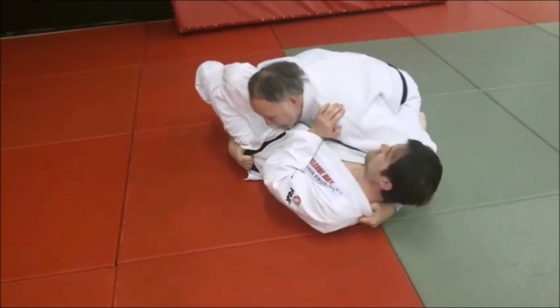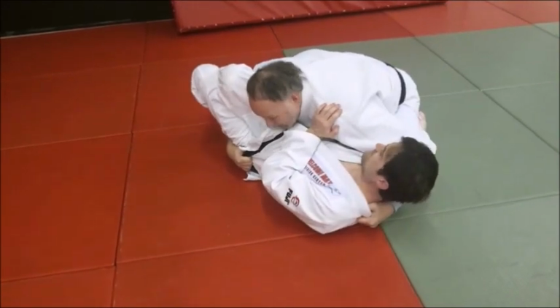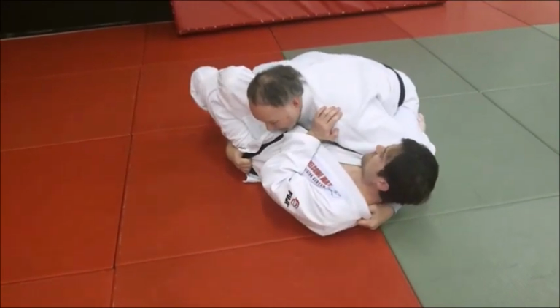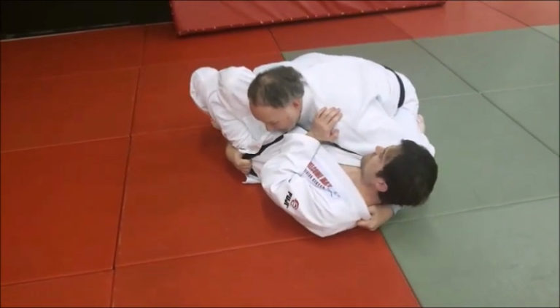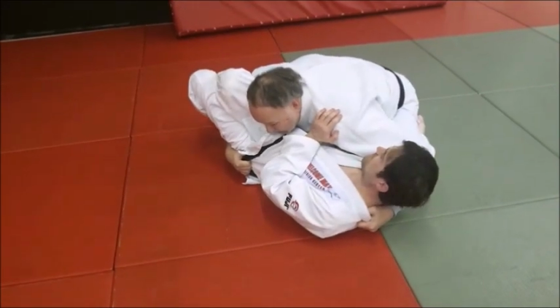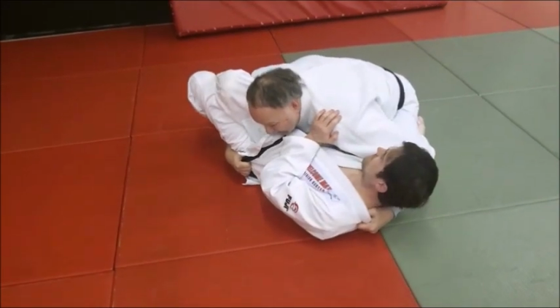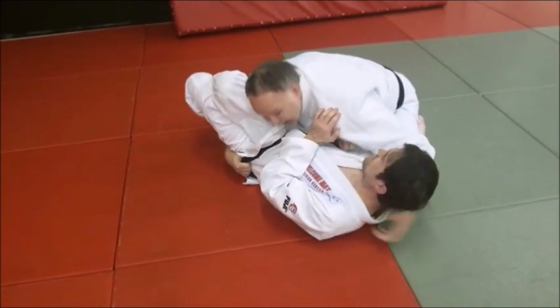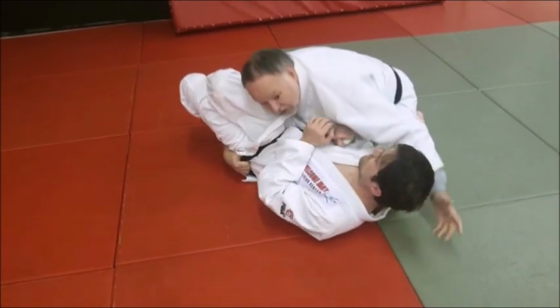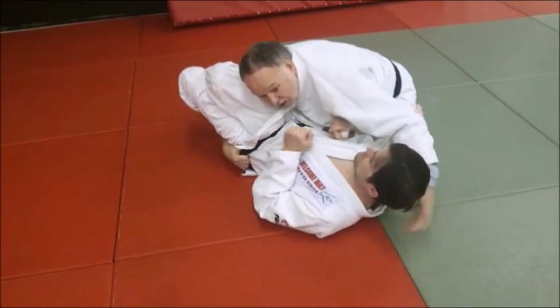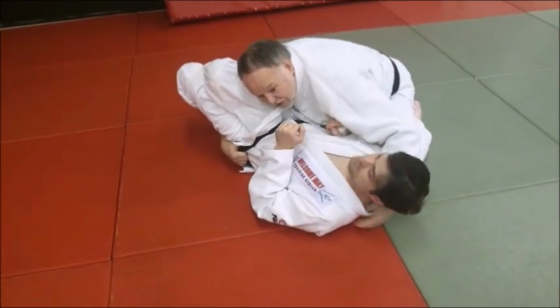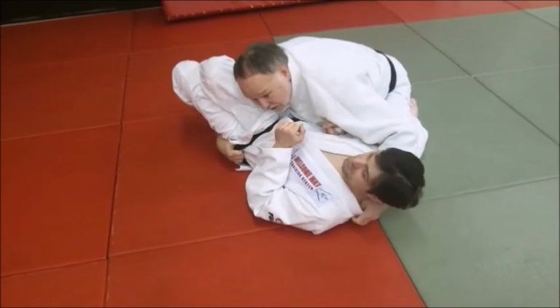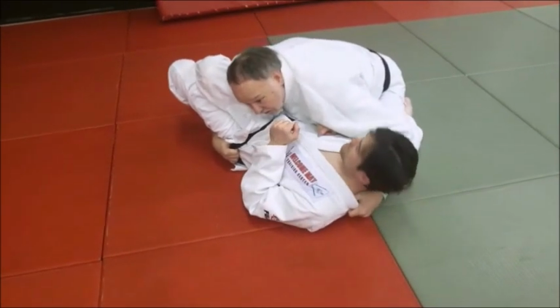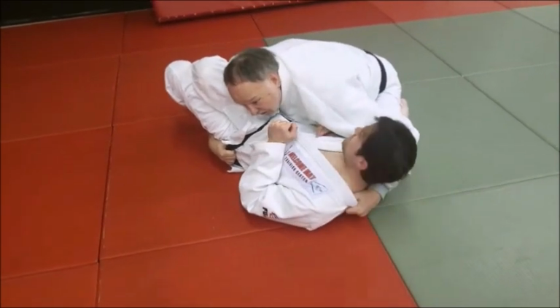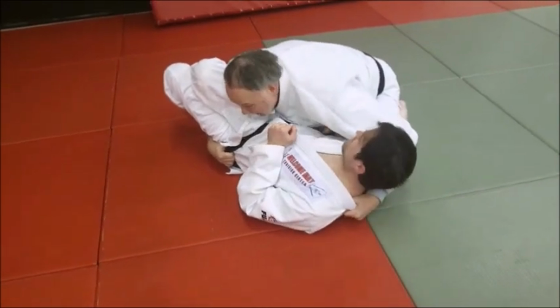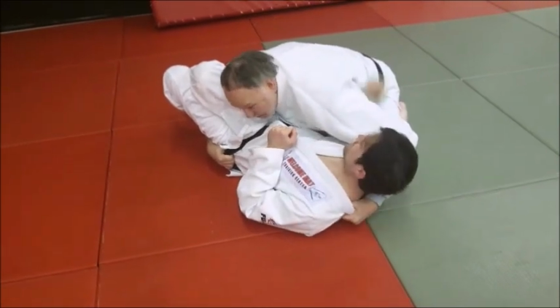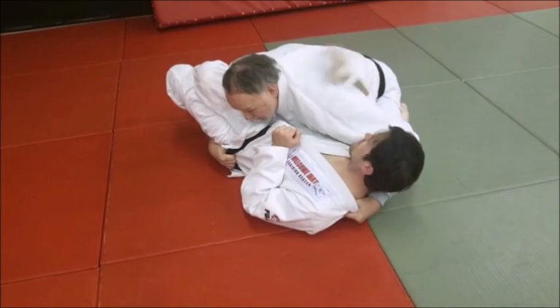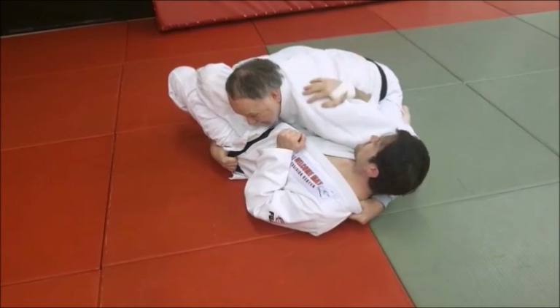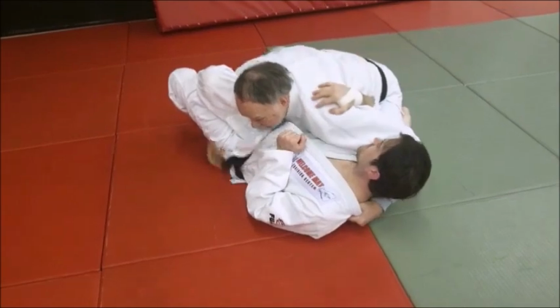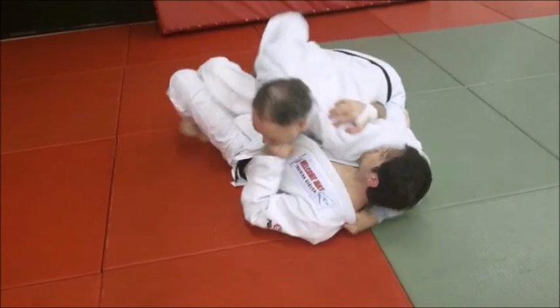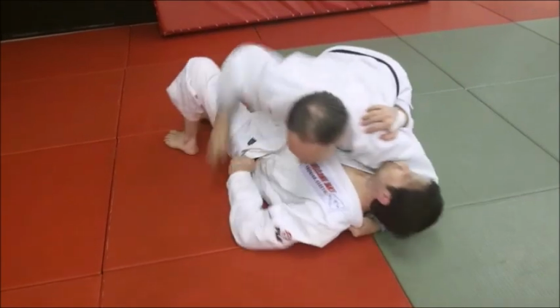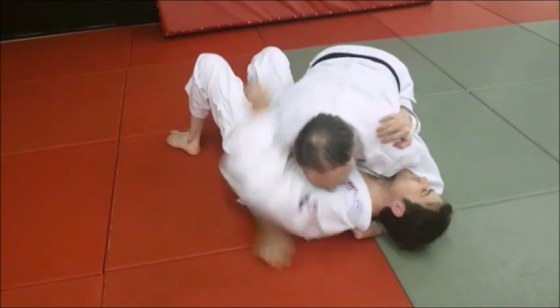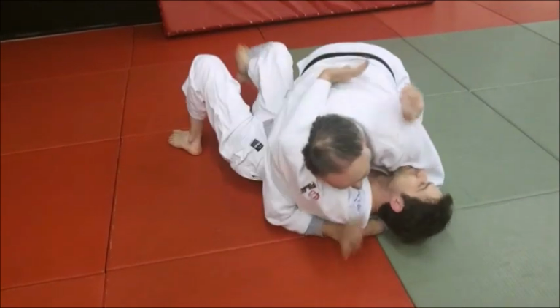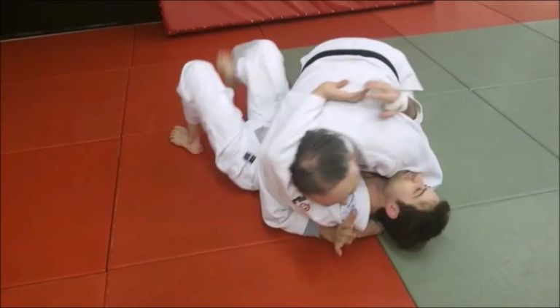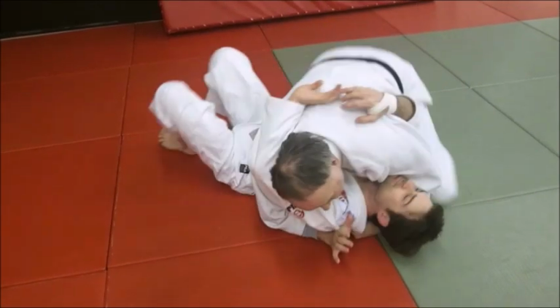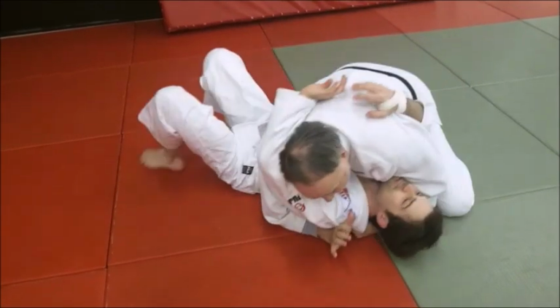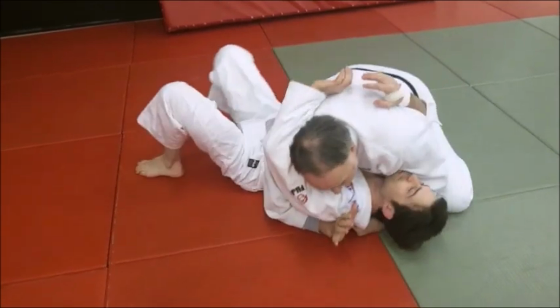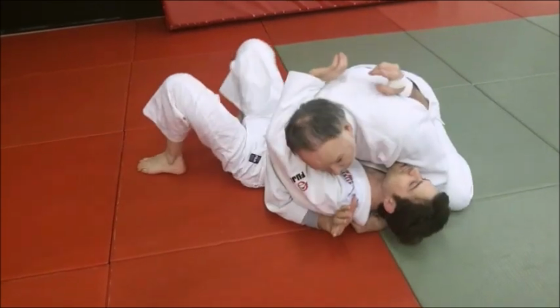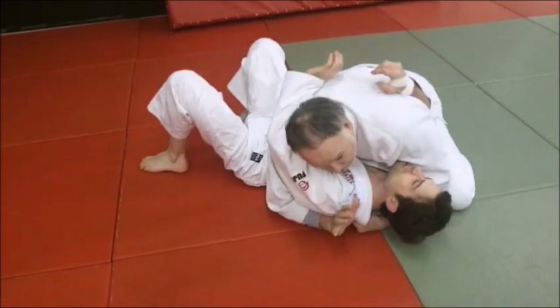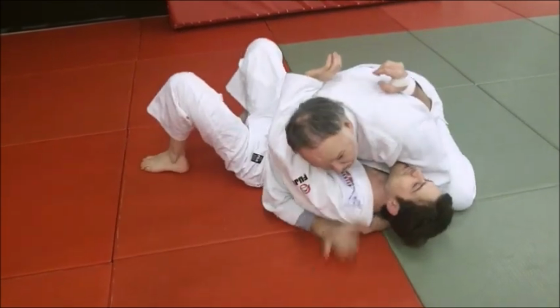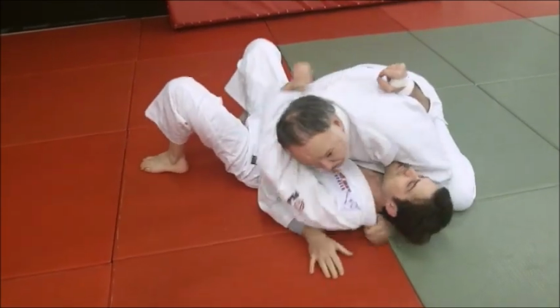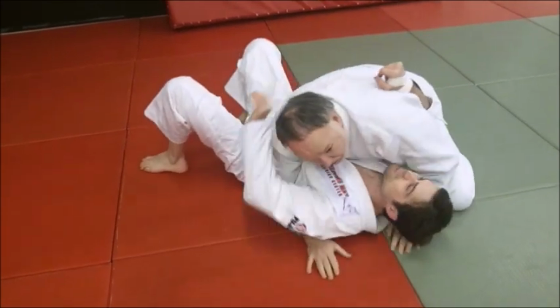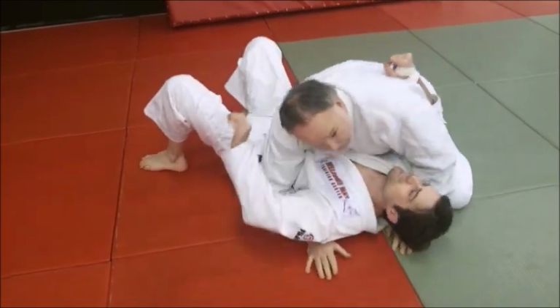If you can hold him this way — I've got long arms, I can do it, but you may not. Just start hooking up, and there you go.